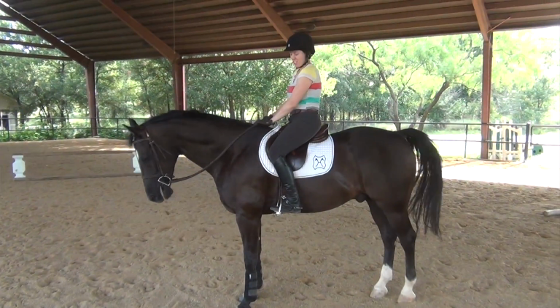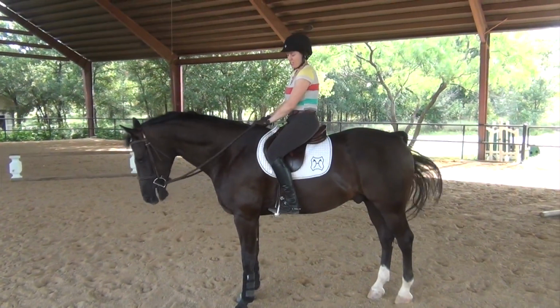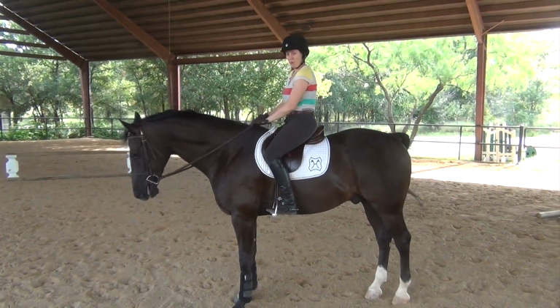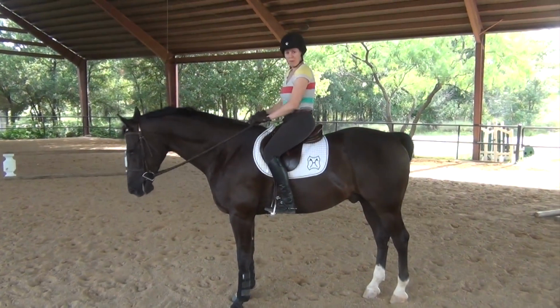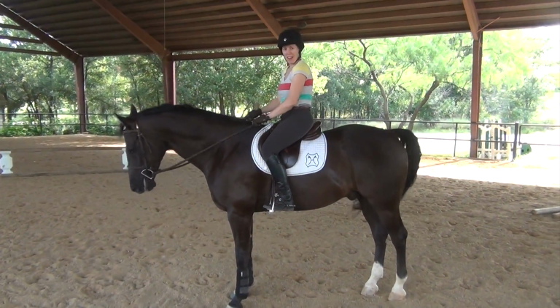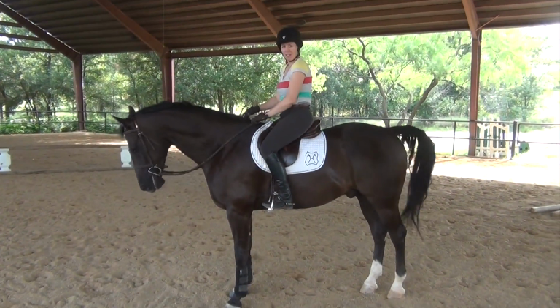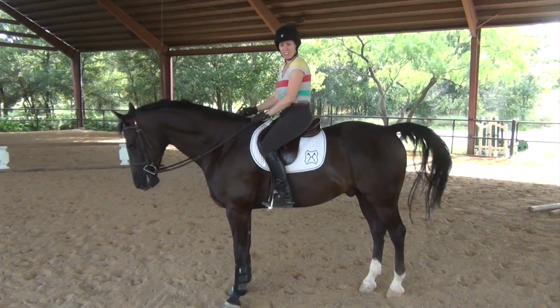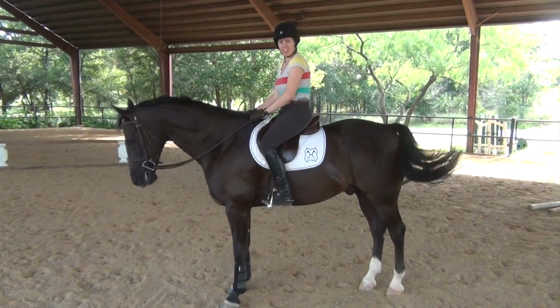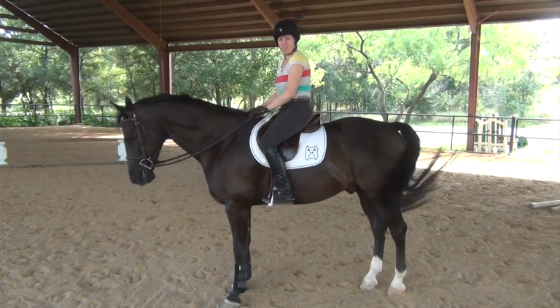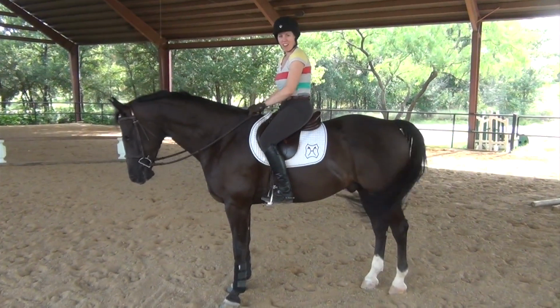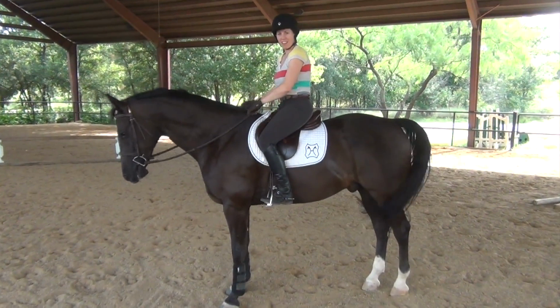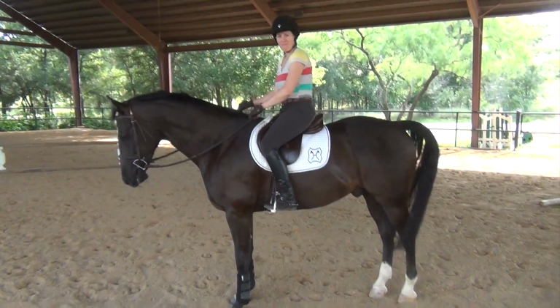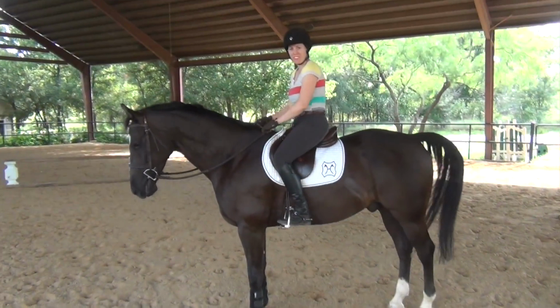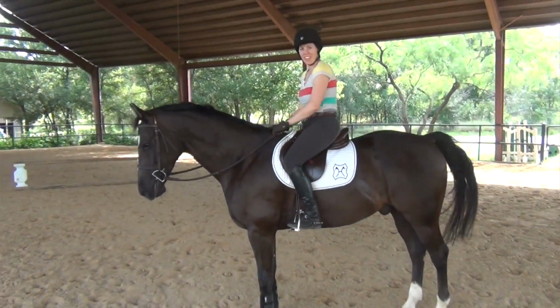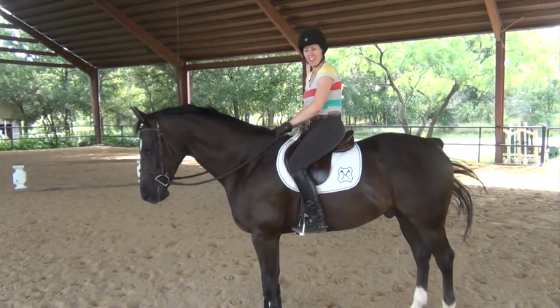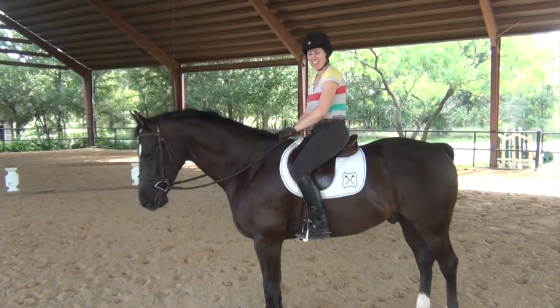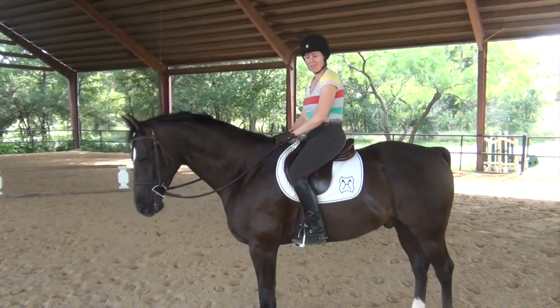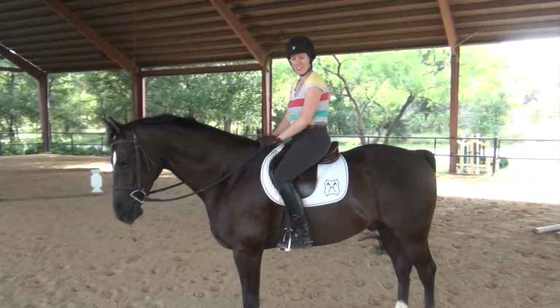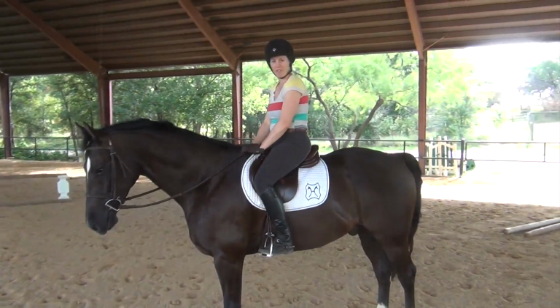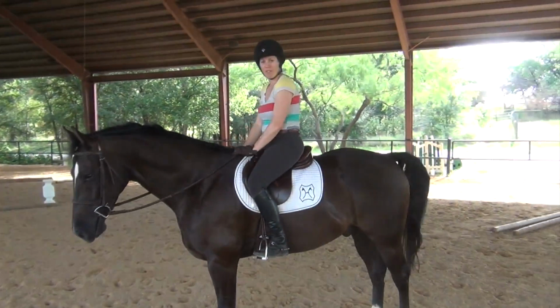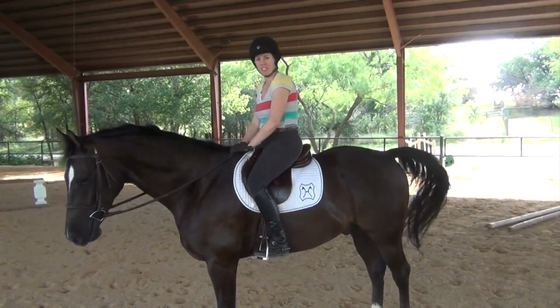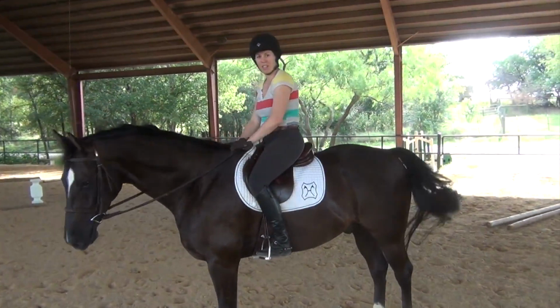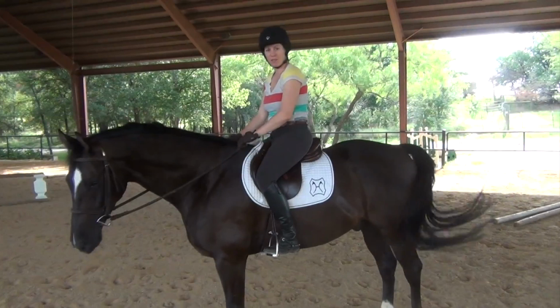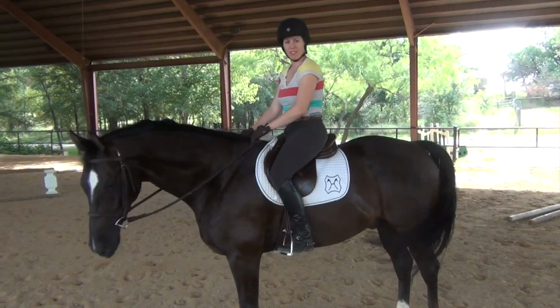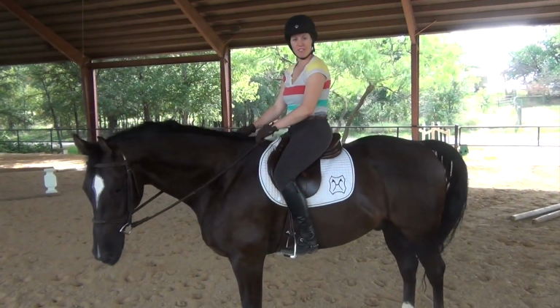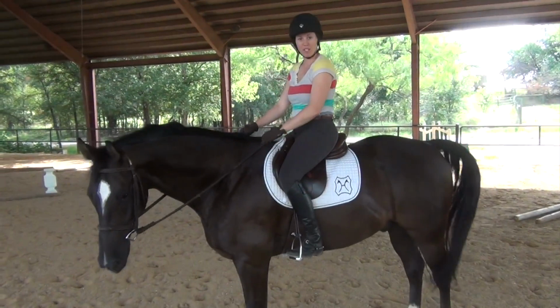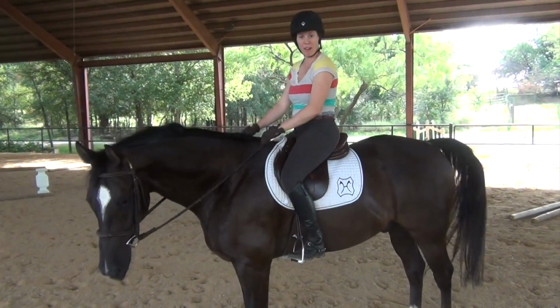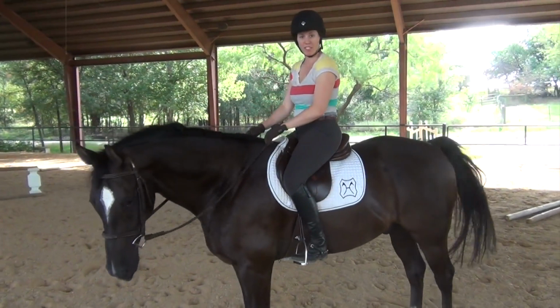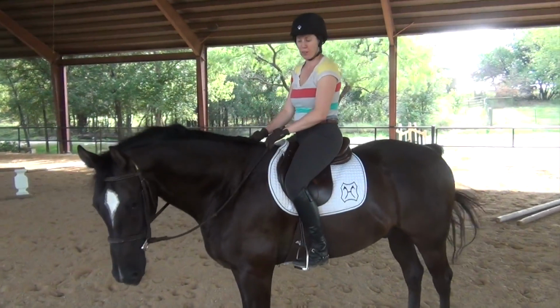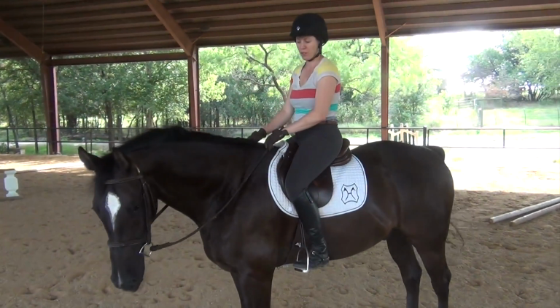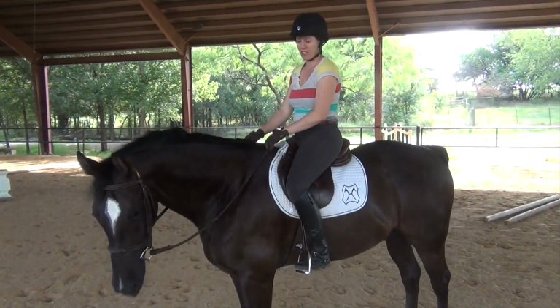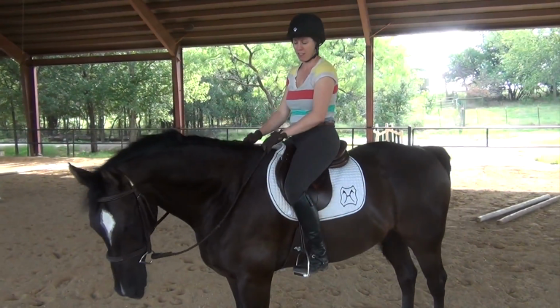So we're back, we're done our ride, and I'm going to go over the steps of dismounting your horse now.